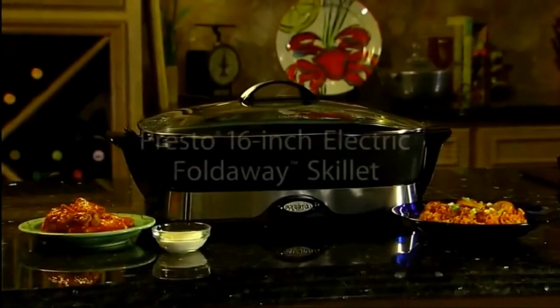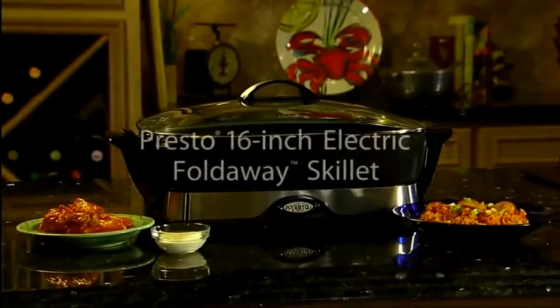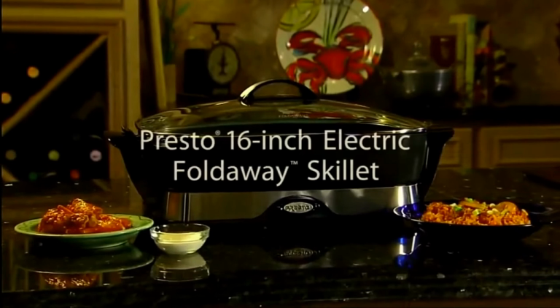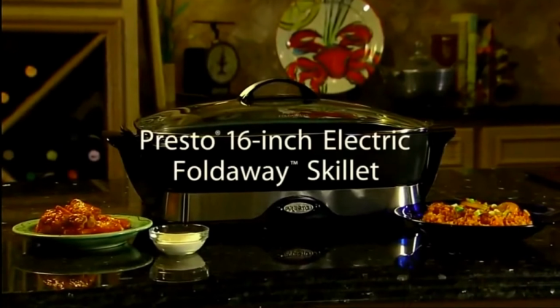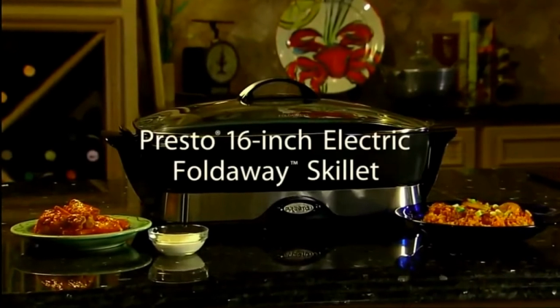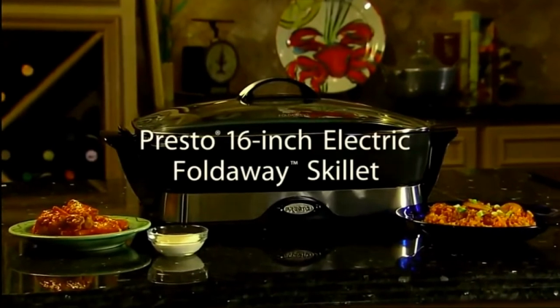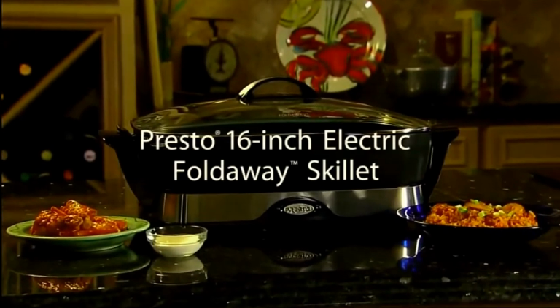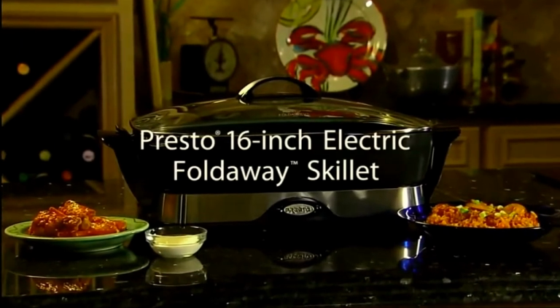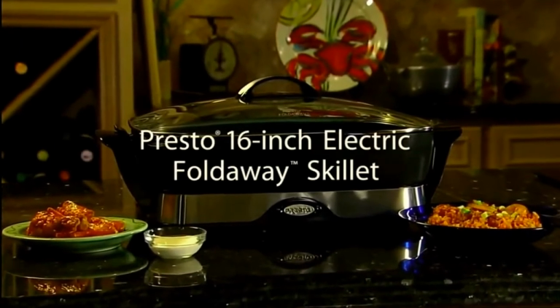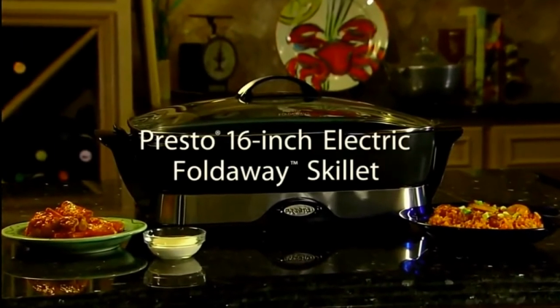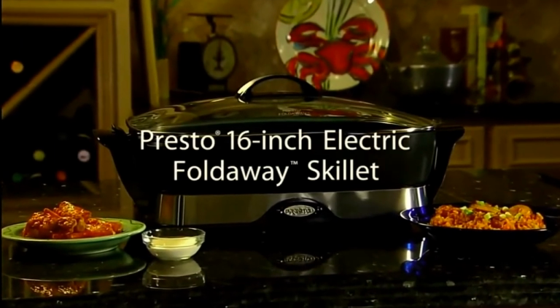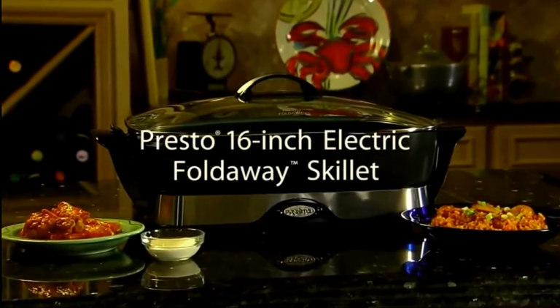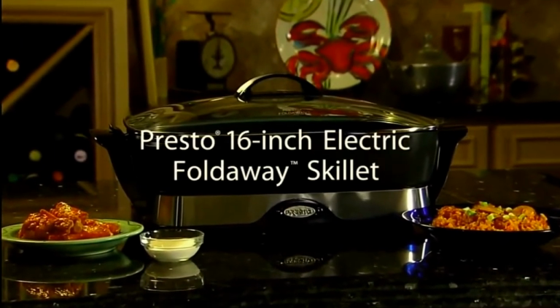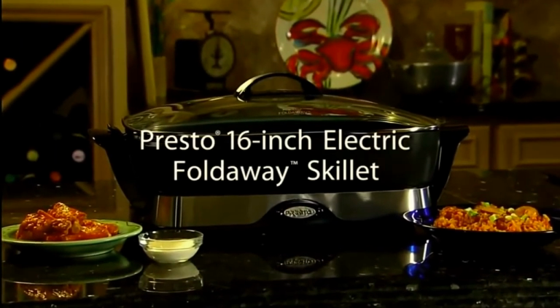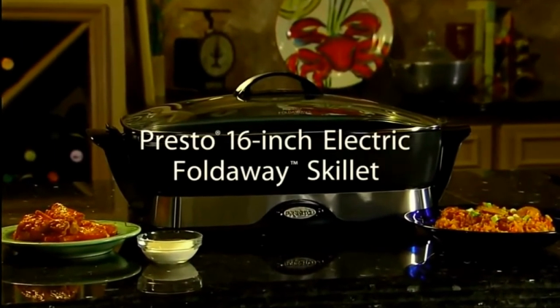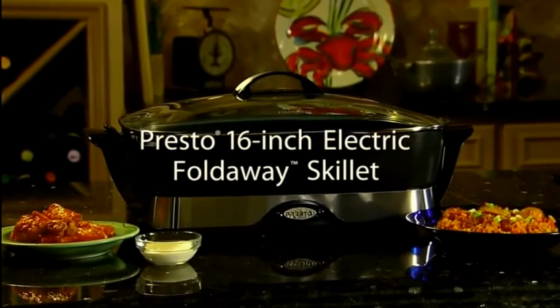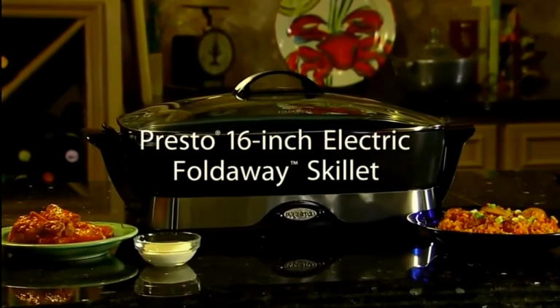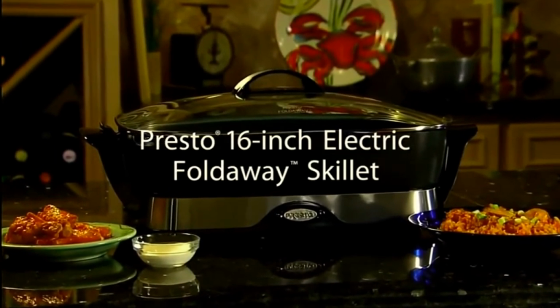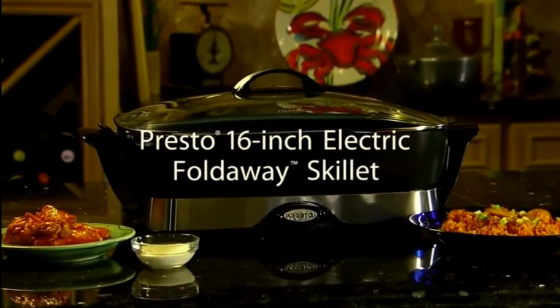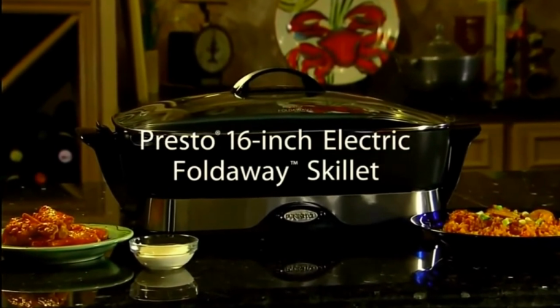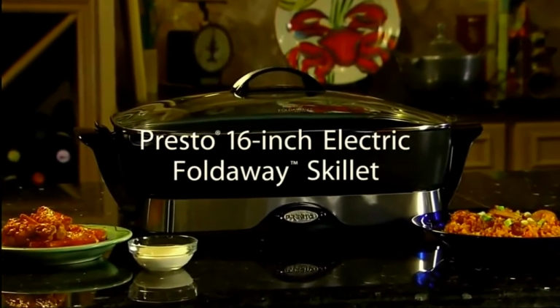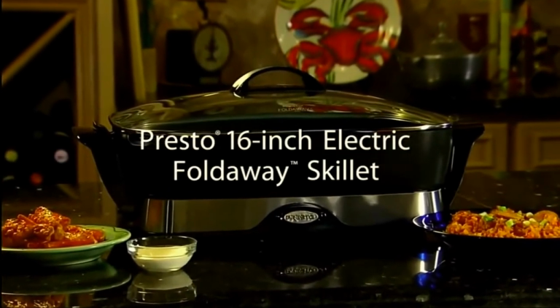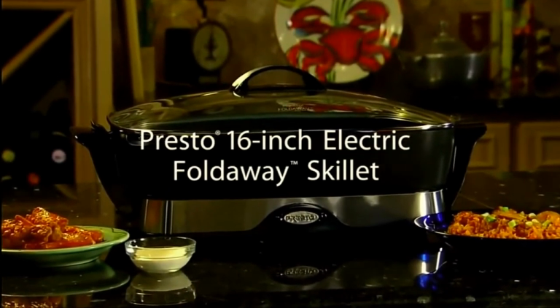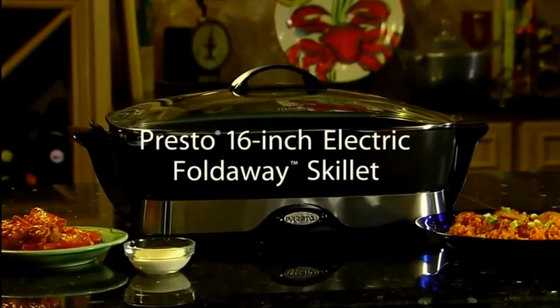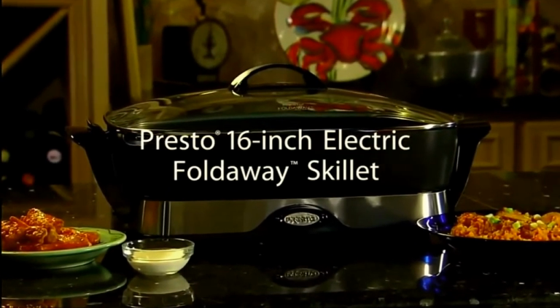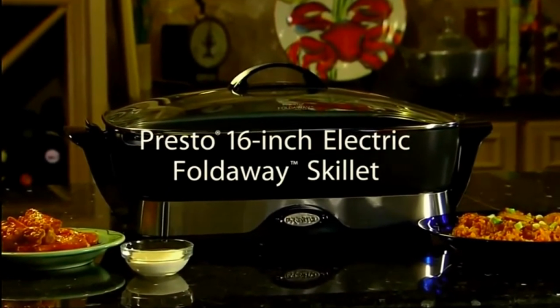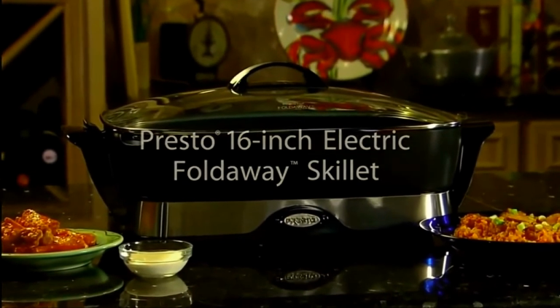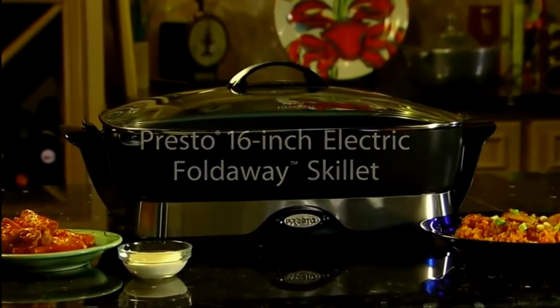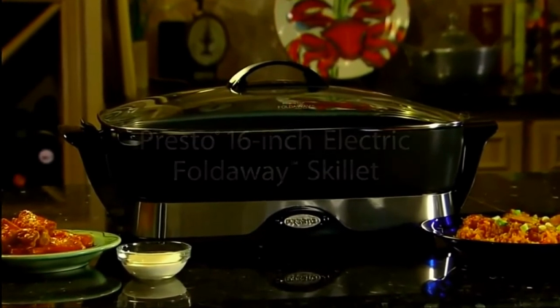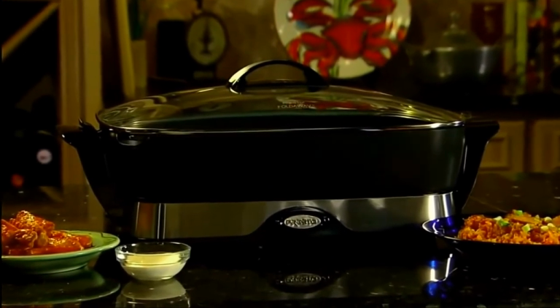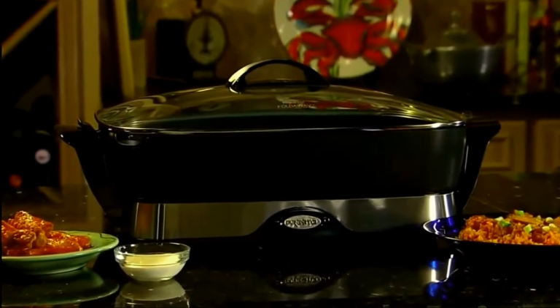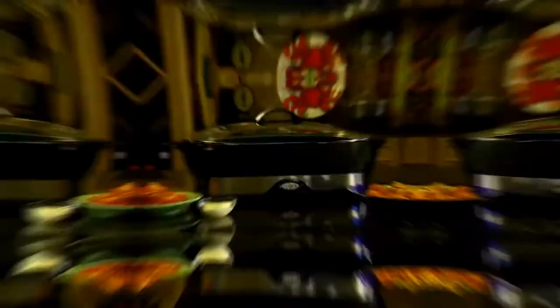The Prosto 16-inch Electric Foldaway Skillet. A great kitchen tool. Get one today.